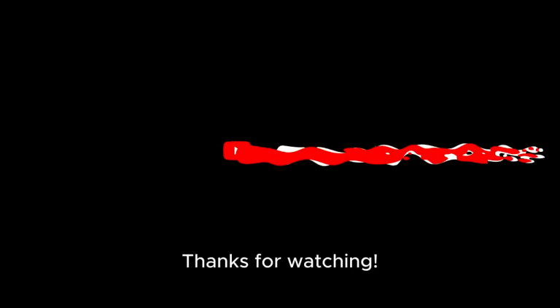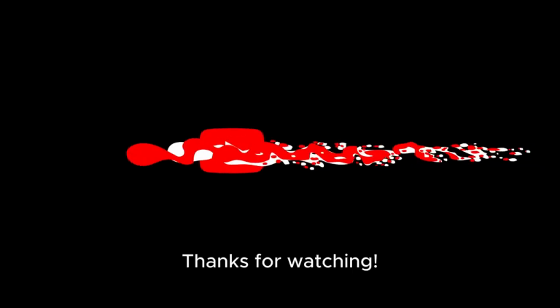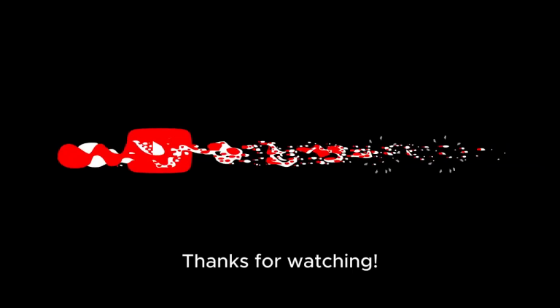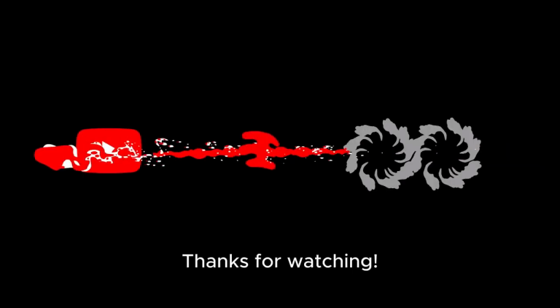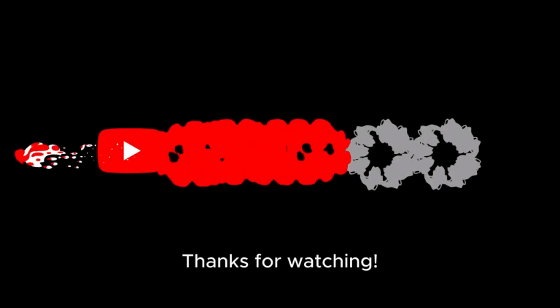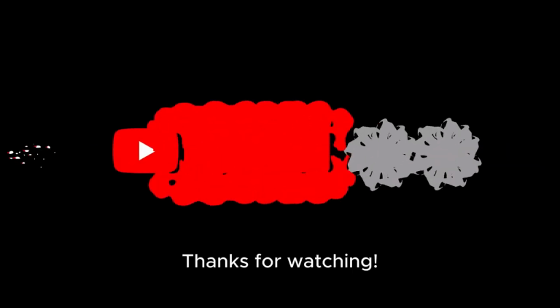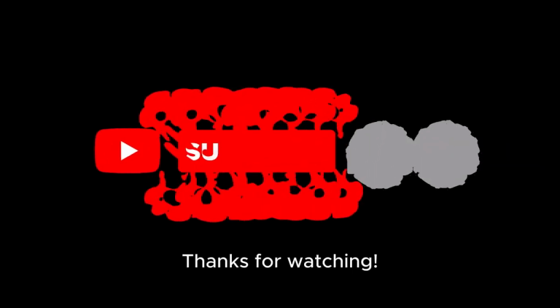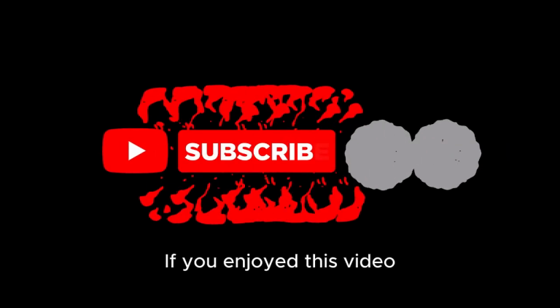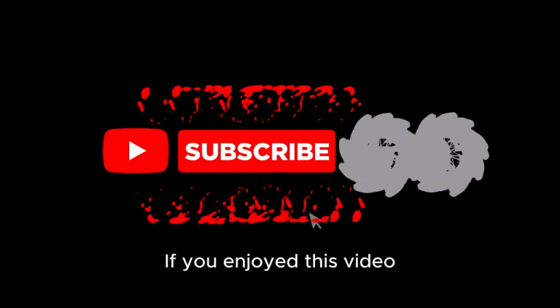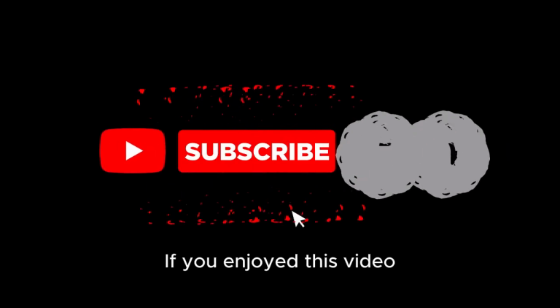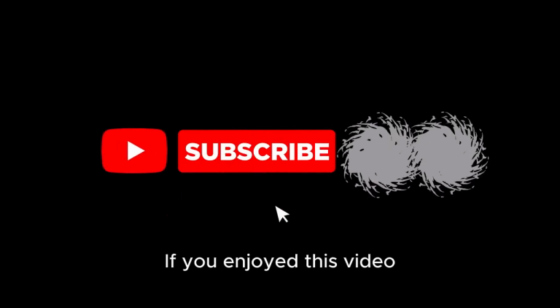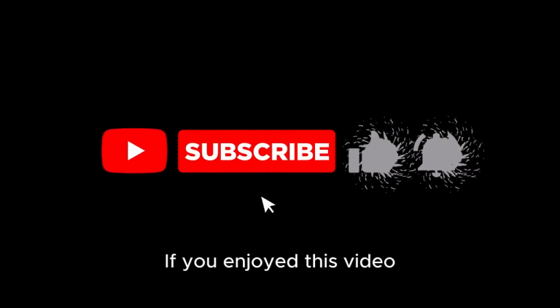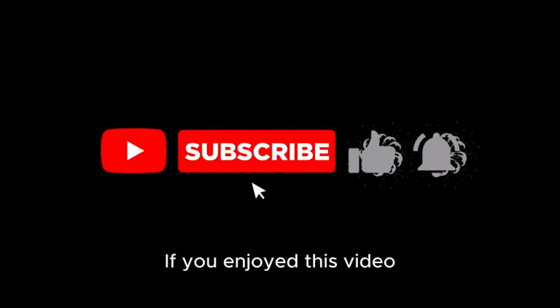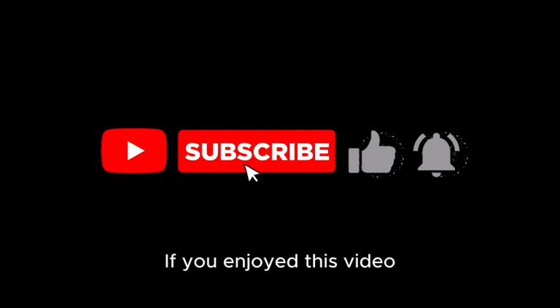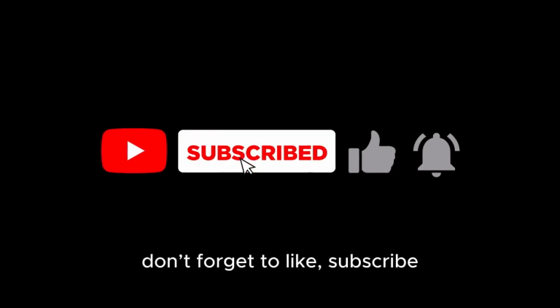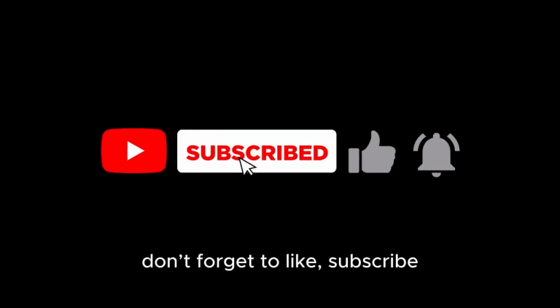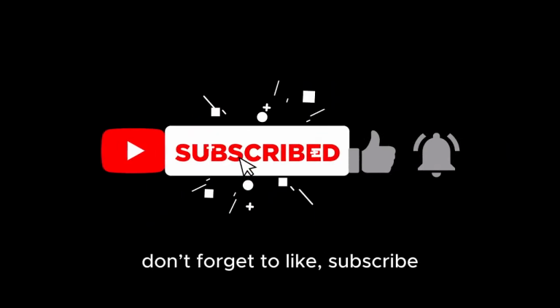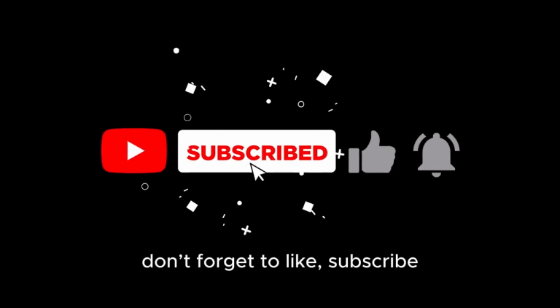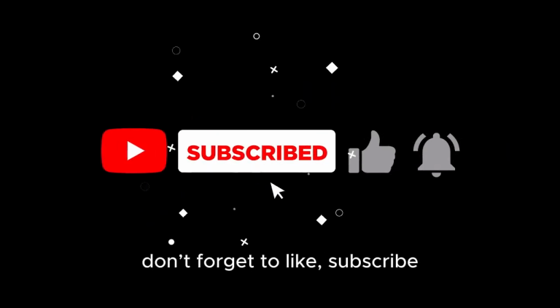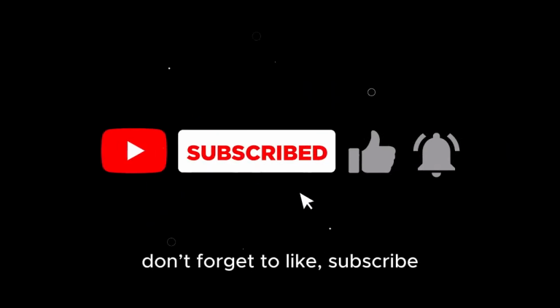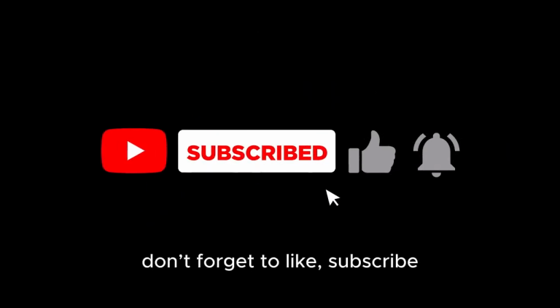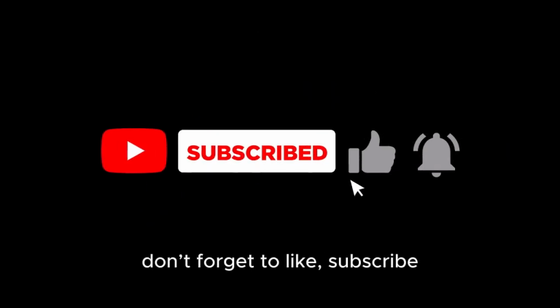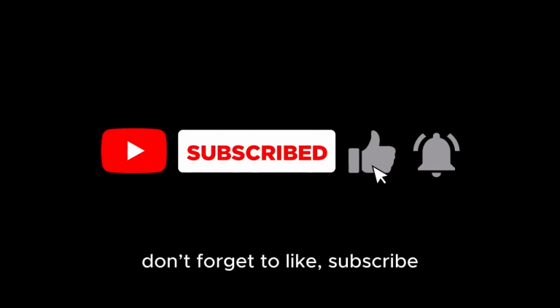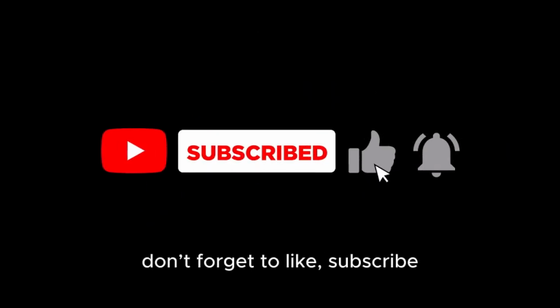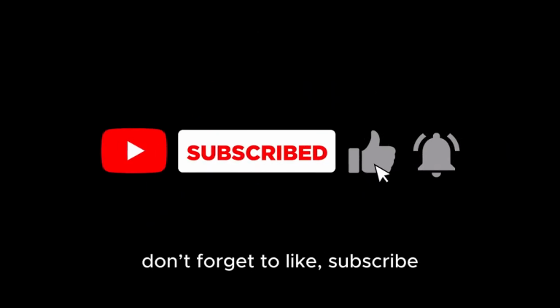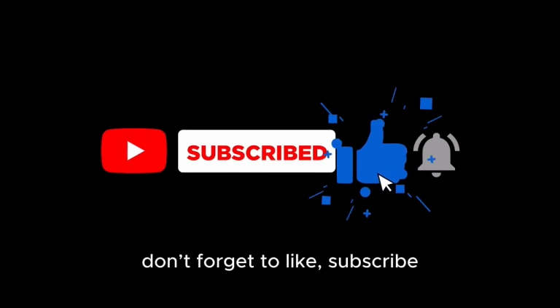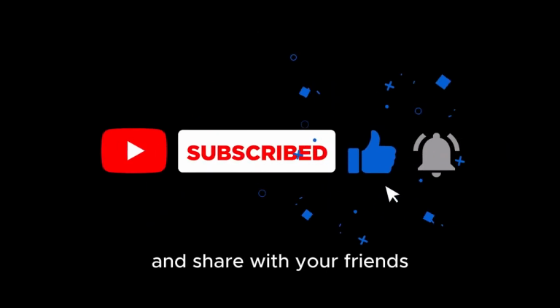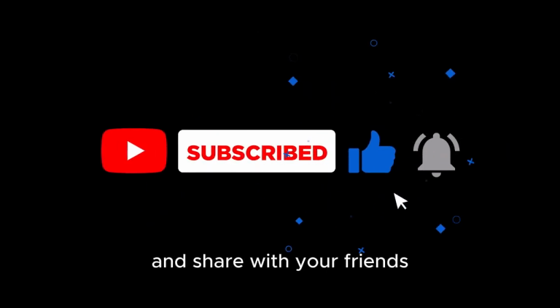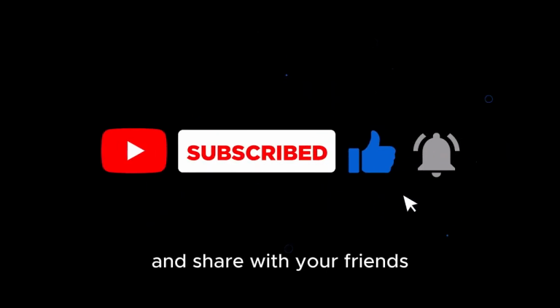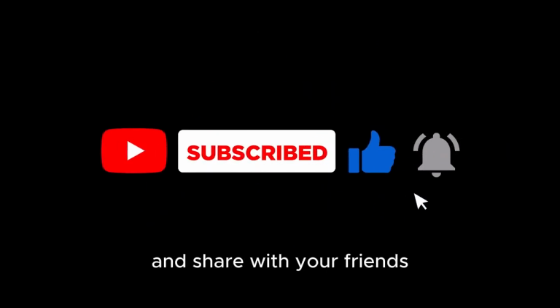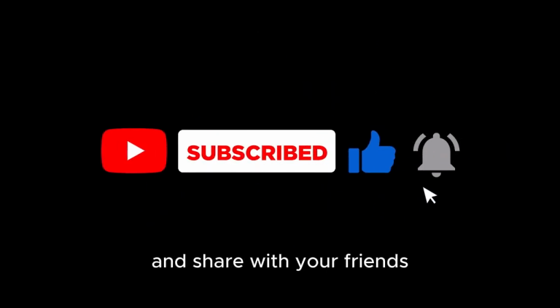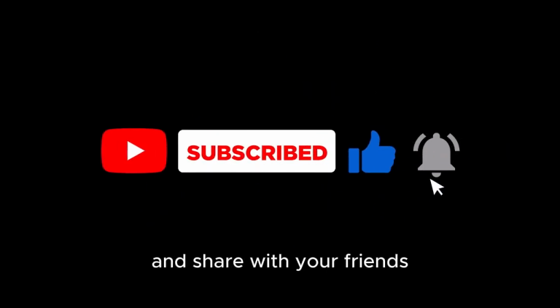Thanks for watching. If you enjoyed this video, don't forget to like, subscribe, and share with your friends.